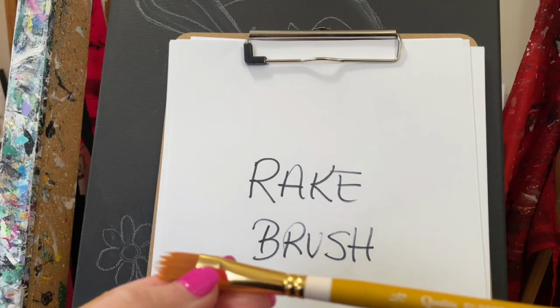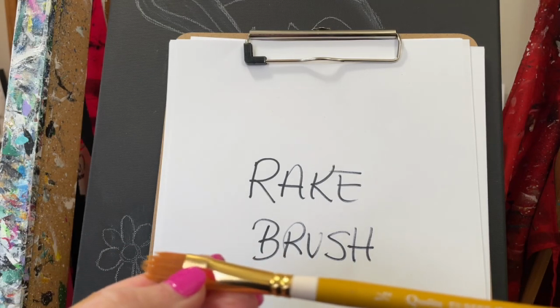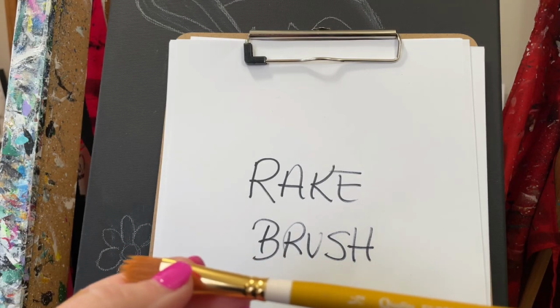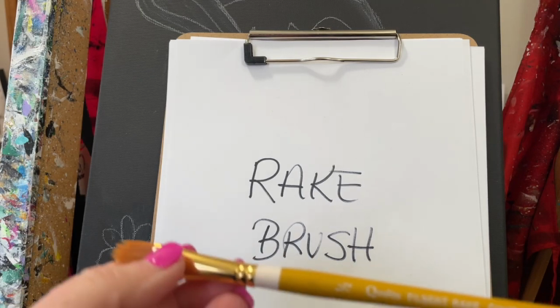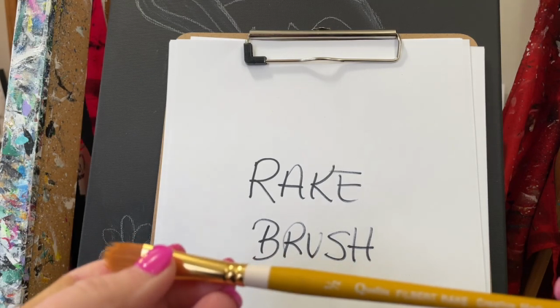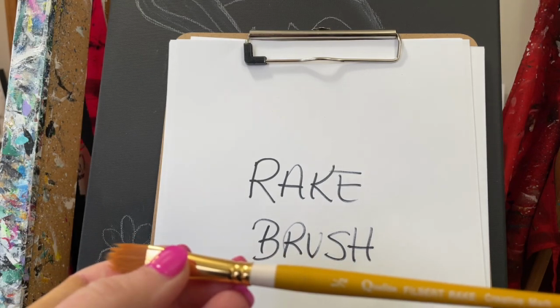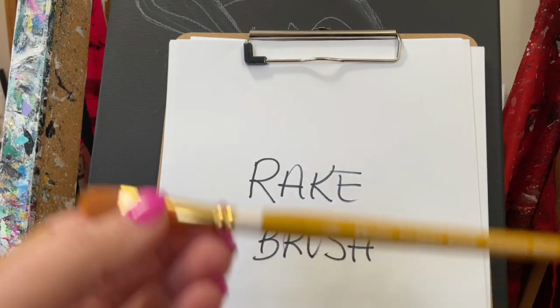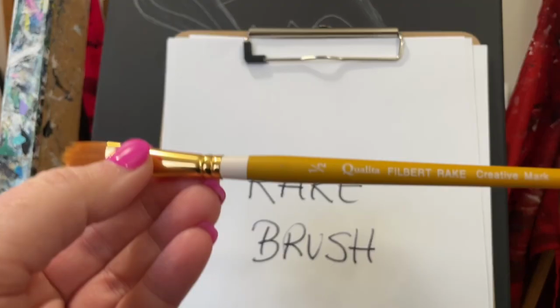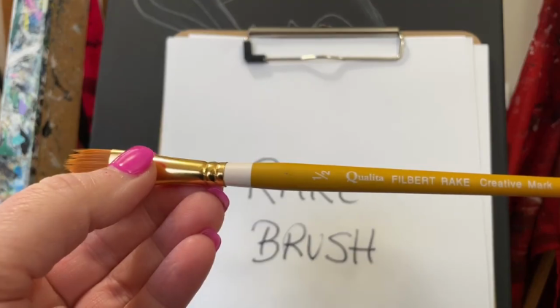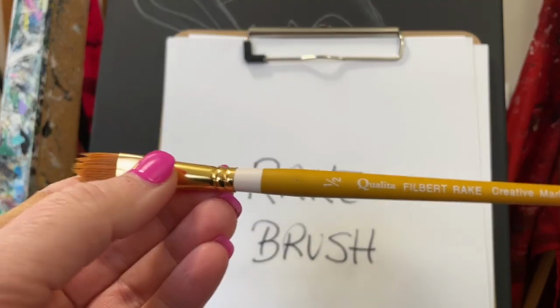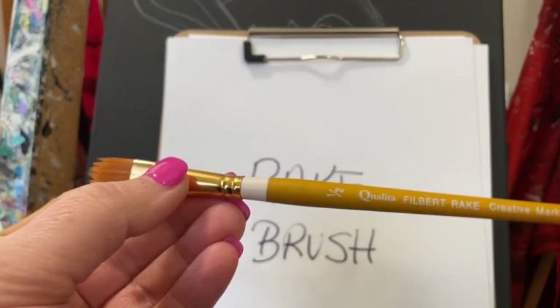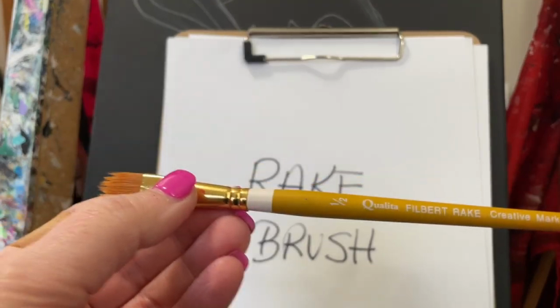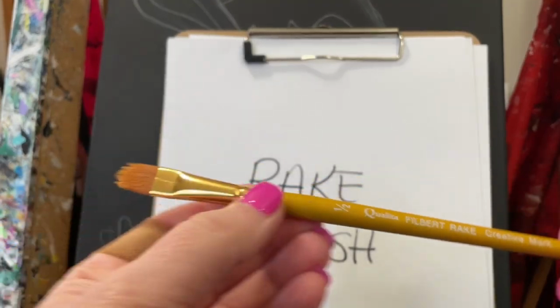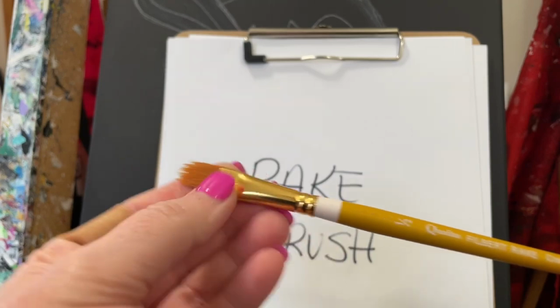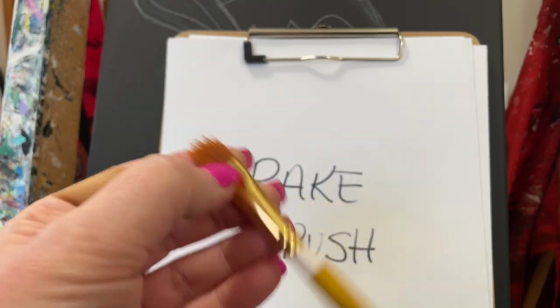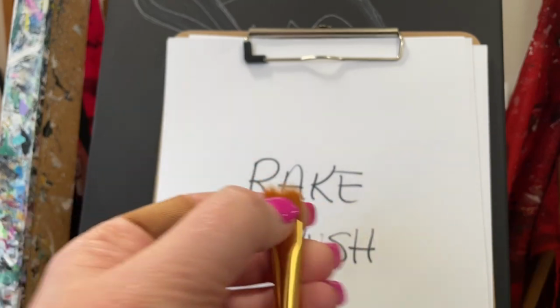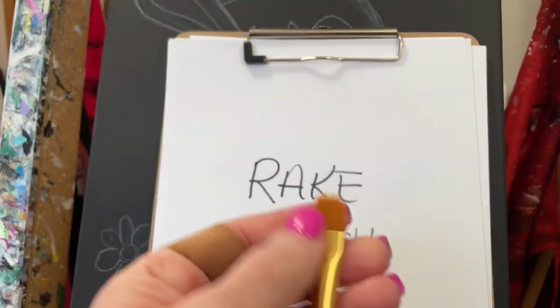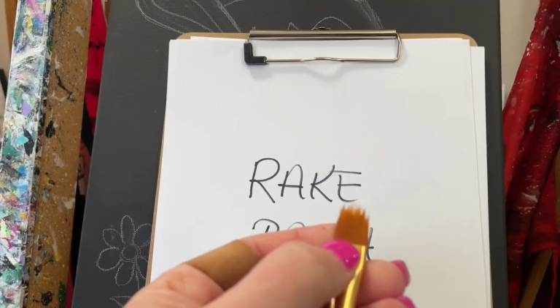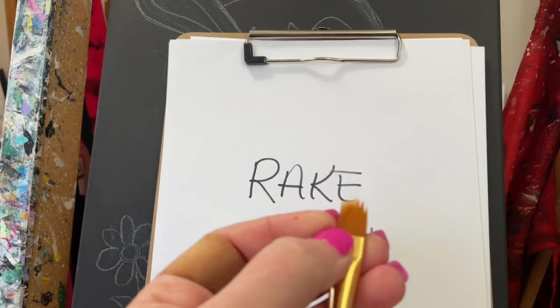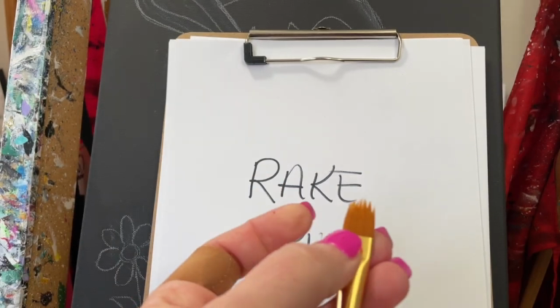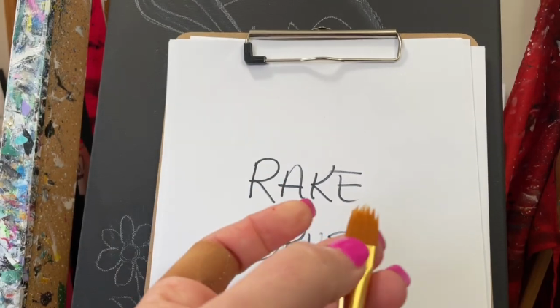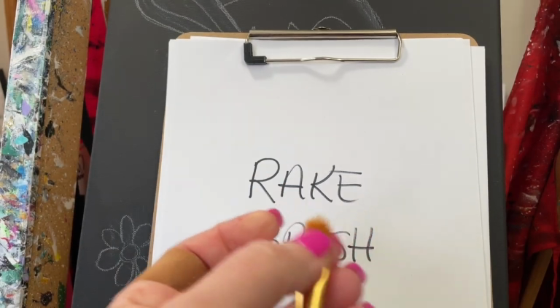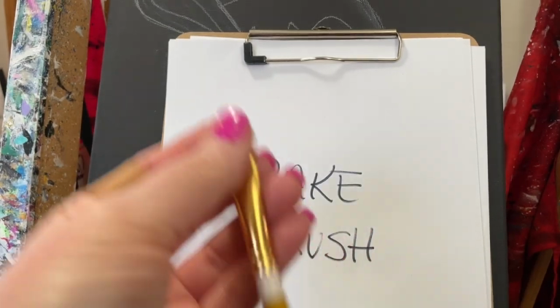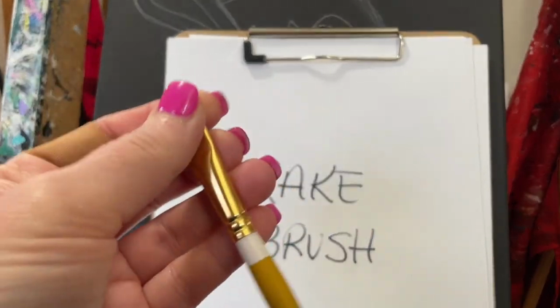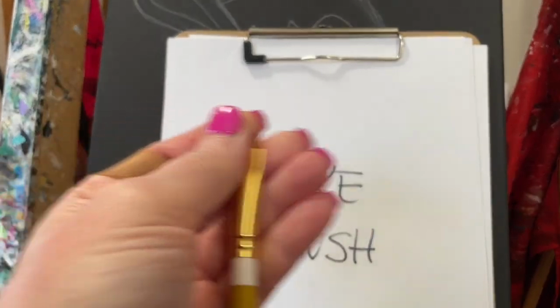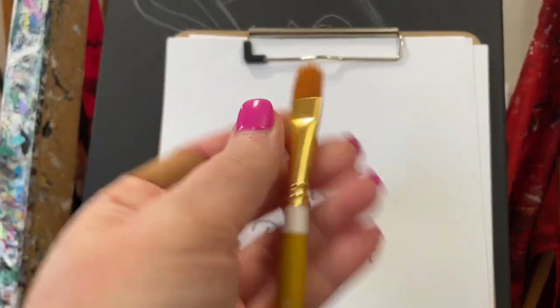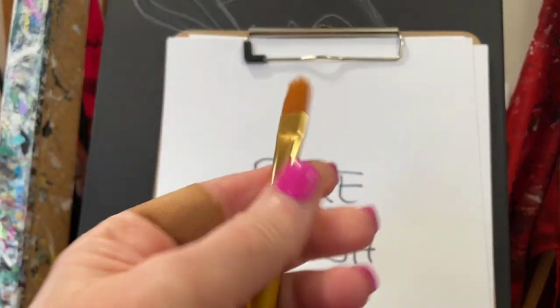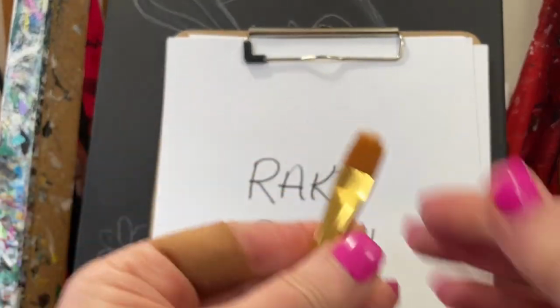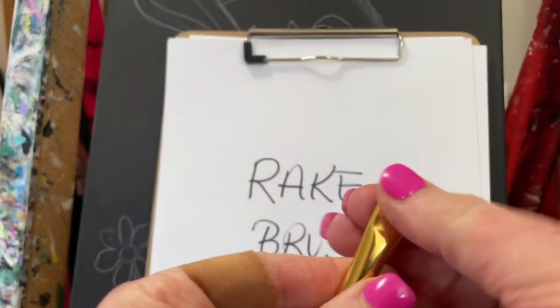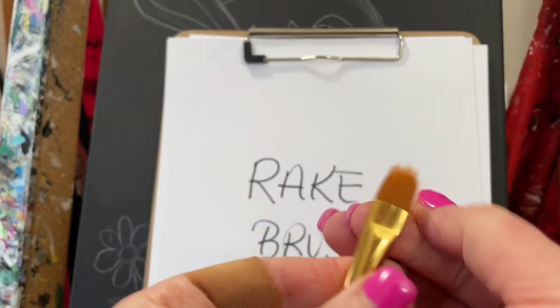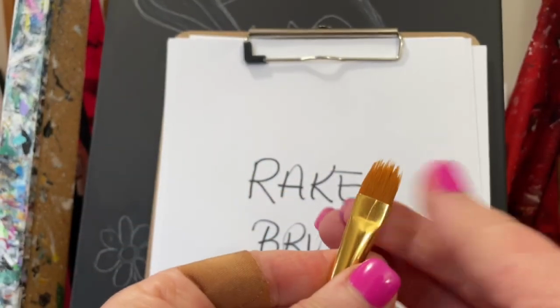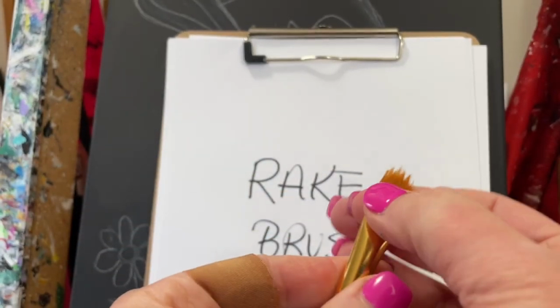Our painters are so used to the smaller ones — they like the quarter inch. But I think the half inch does a little bit better of a job. I actually think this is going to be perfect.